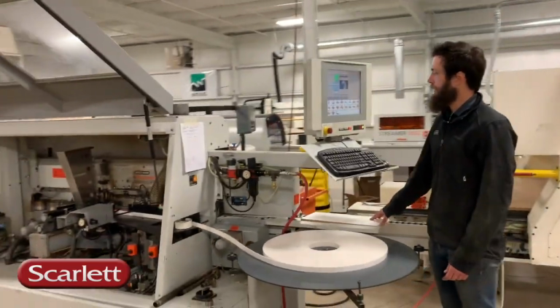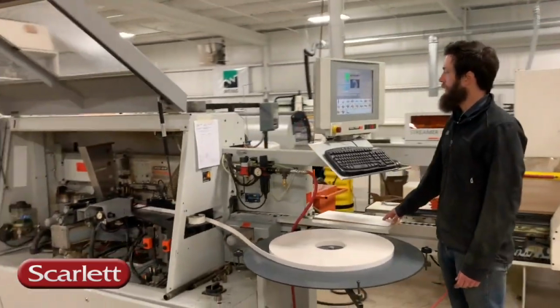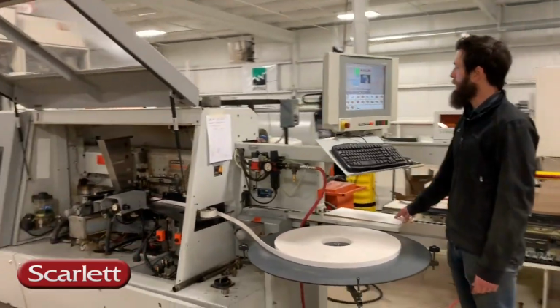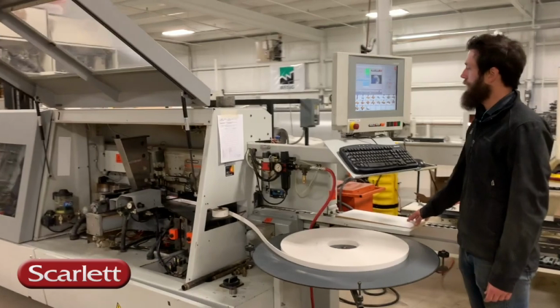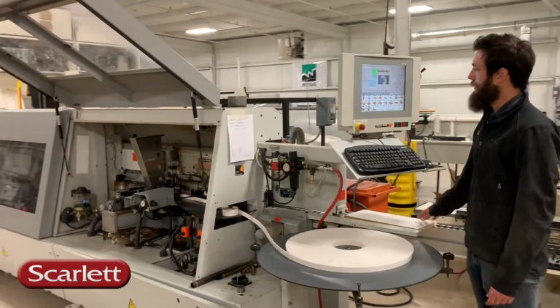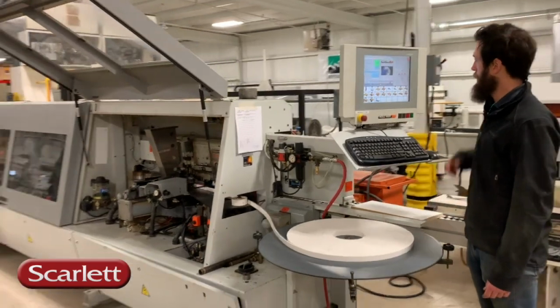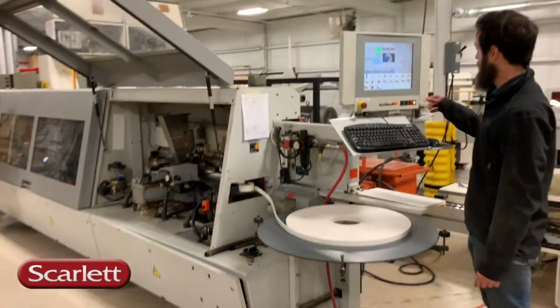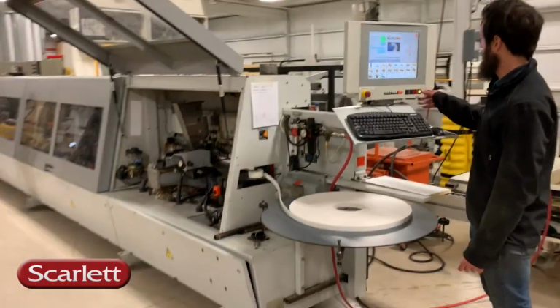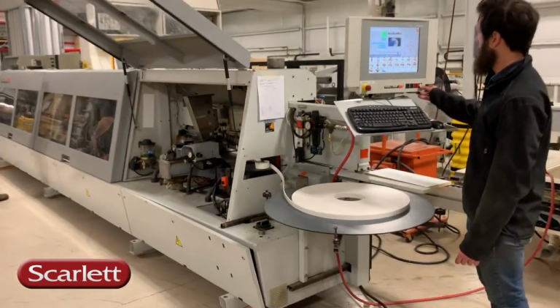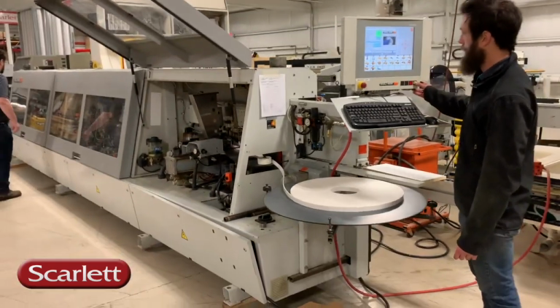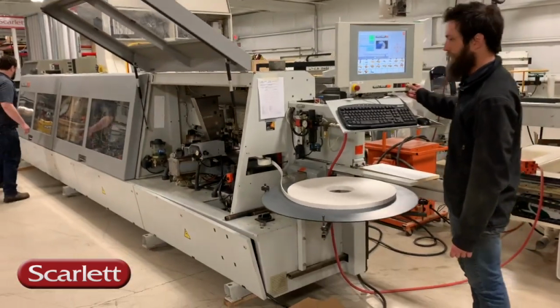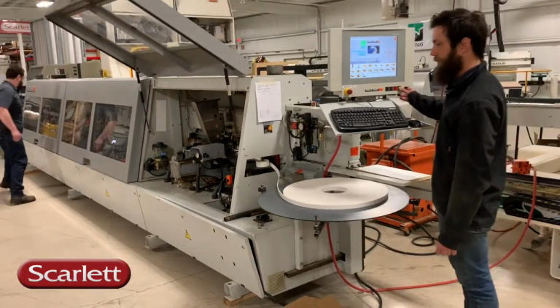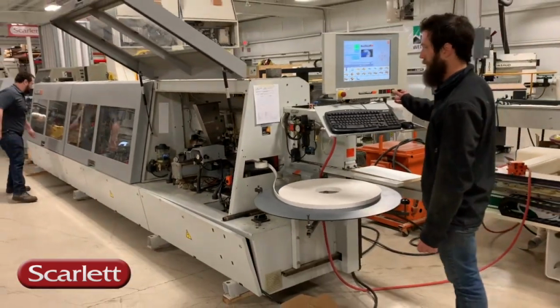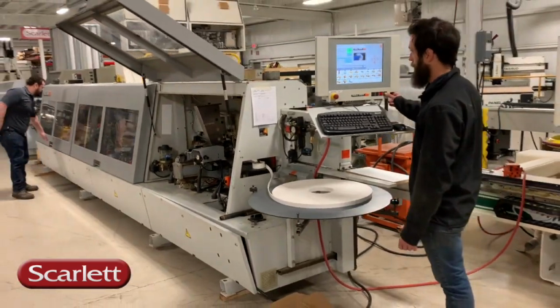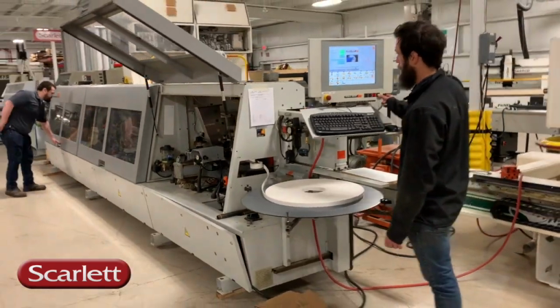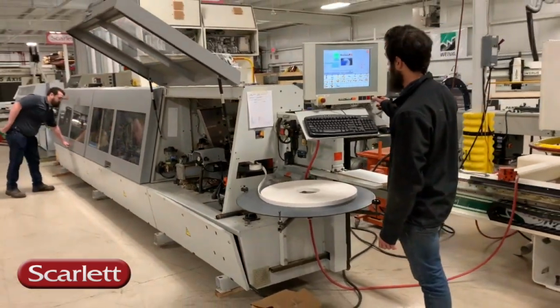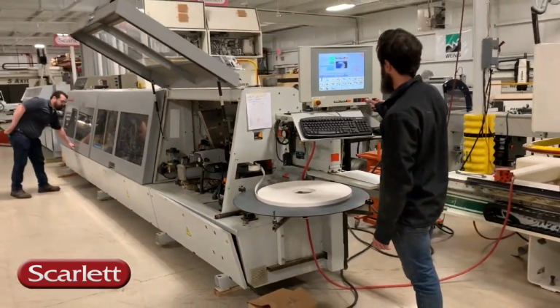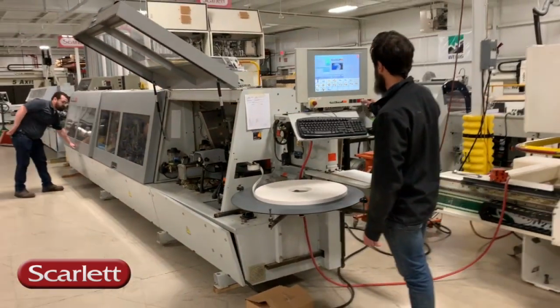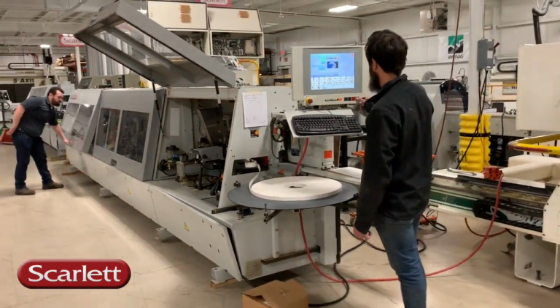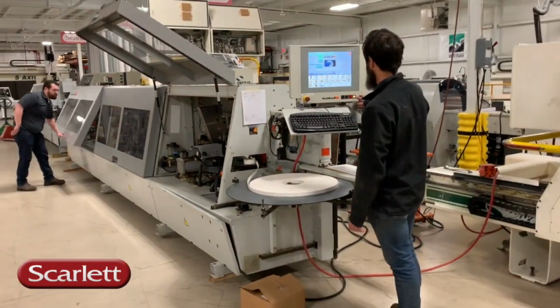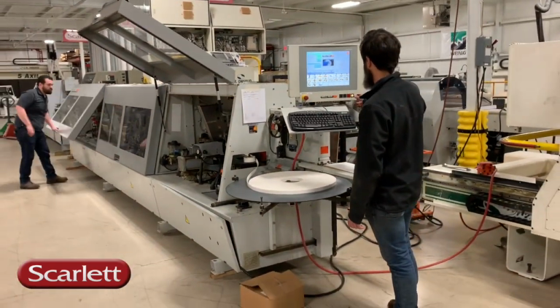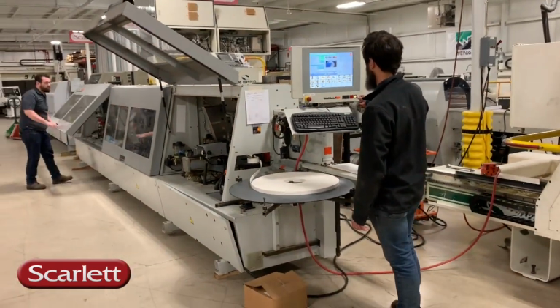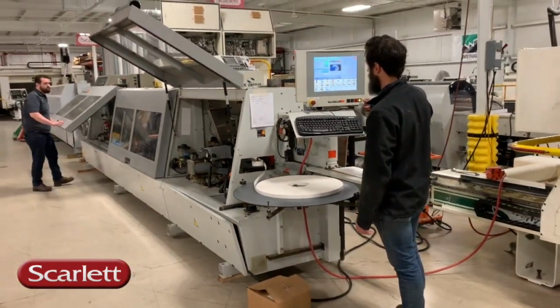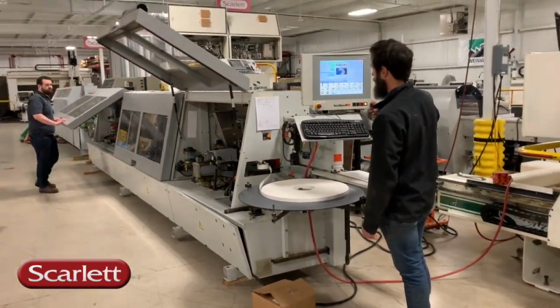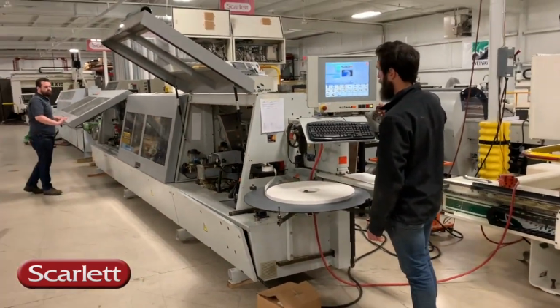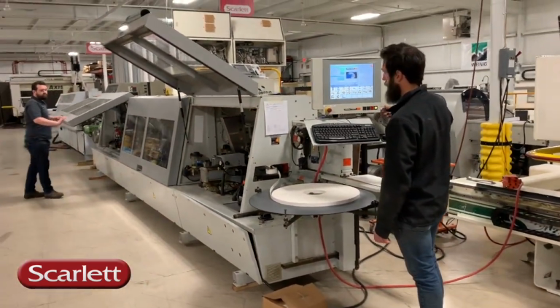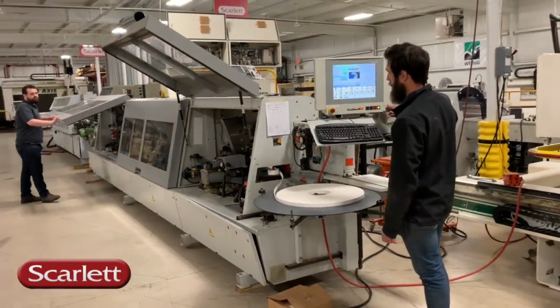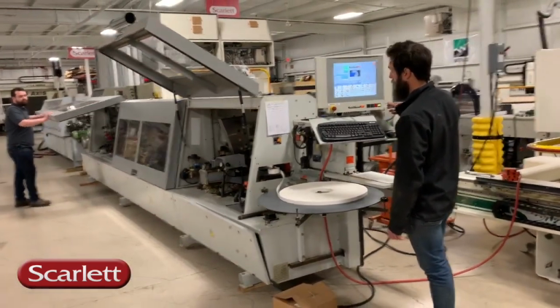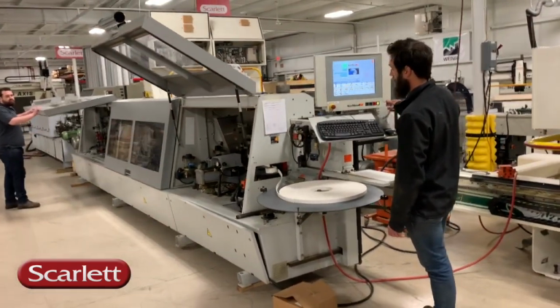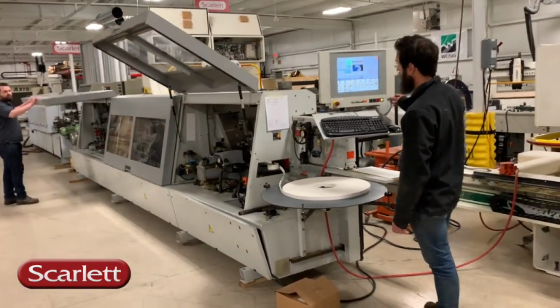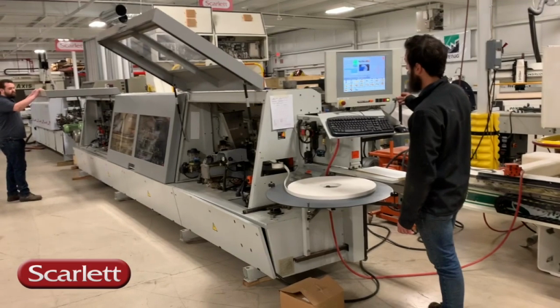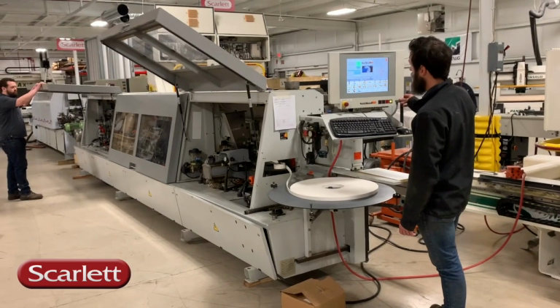The machine is in service mode right now. We don't recommend running it with the hoods open — it's going to get loud.